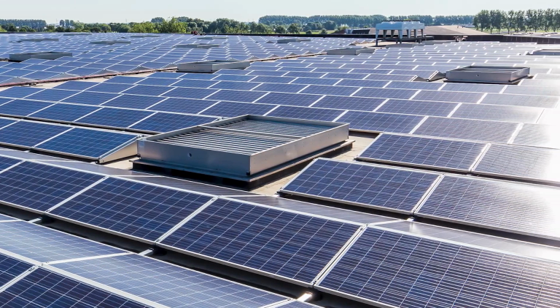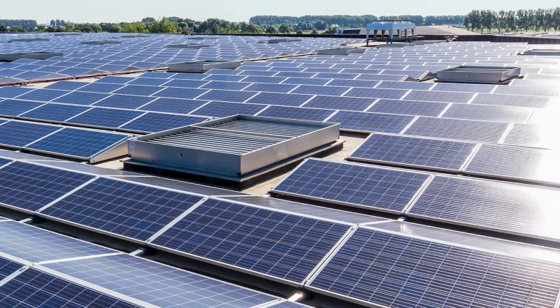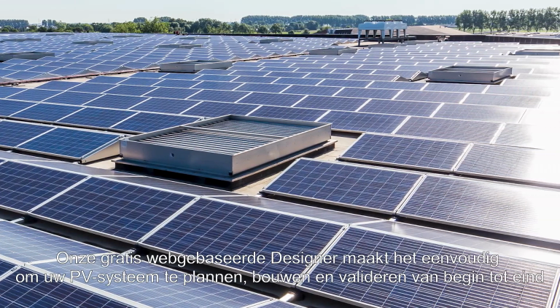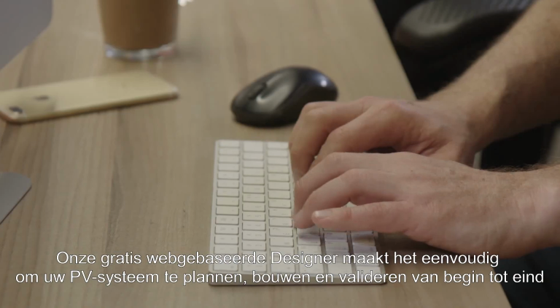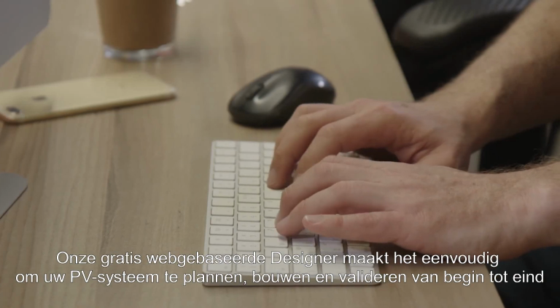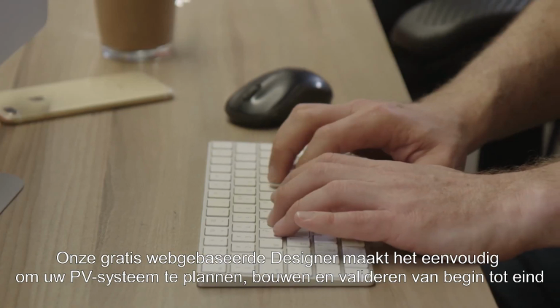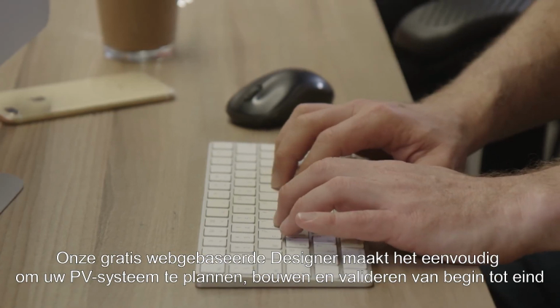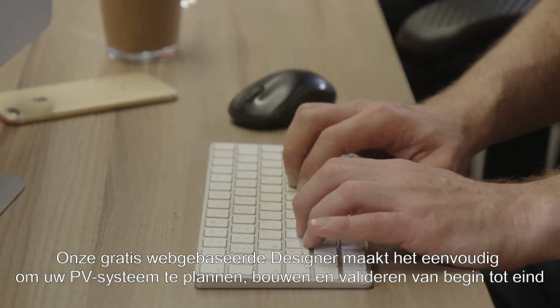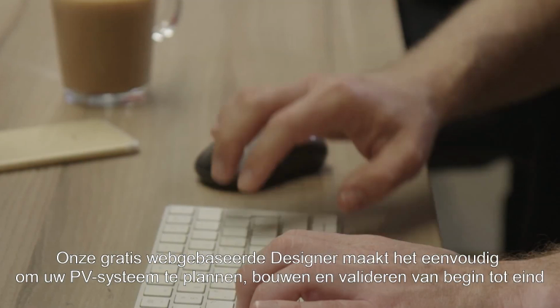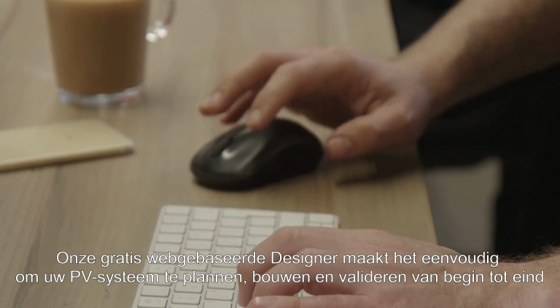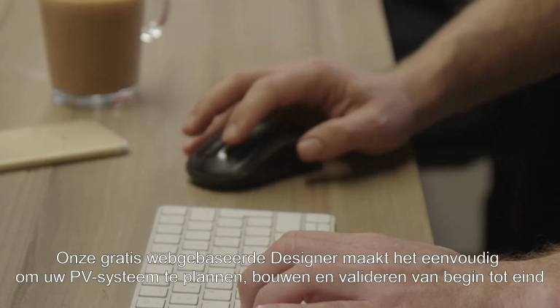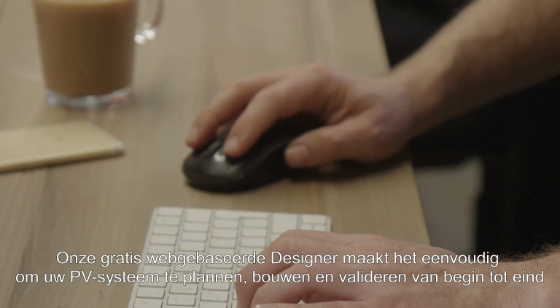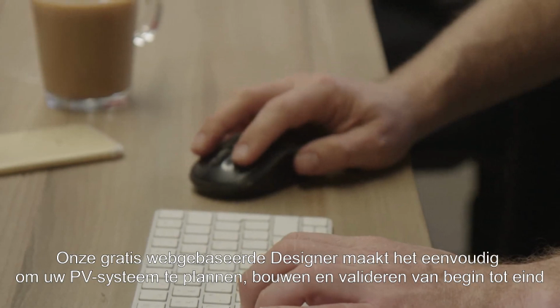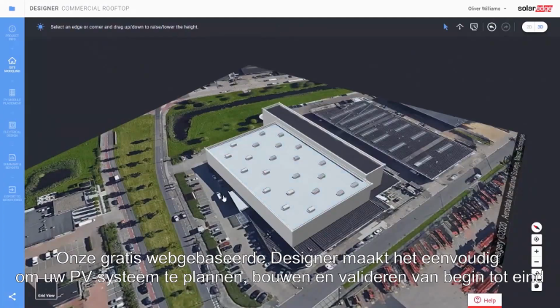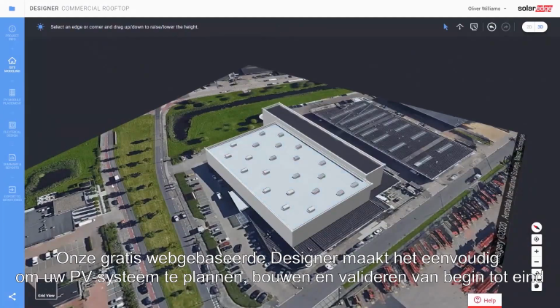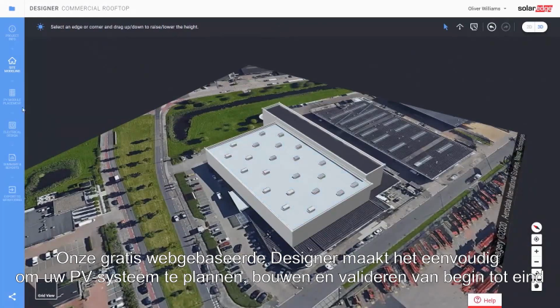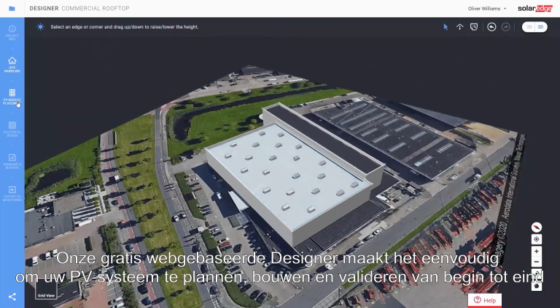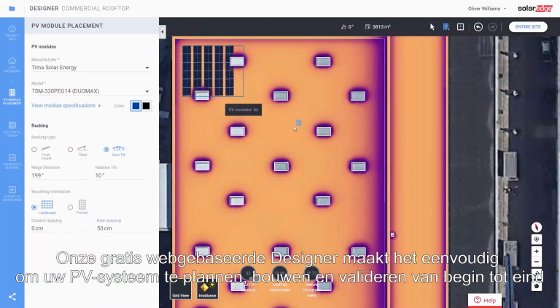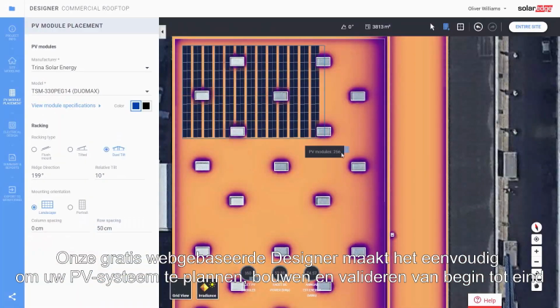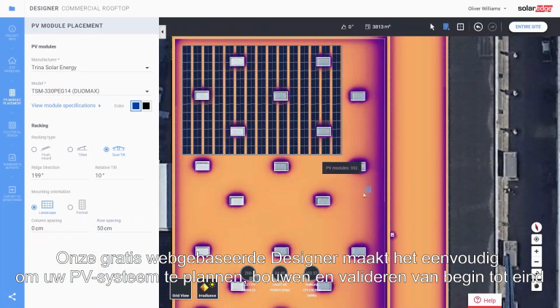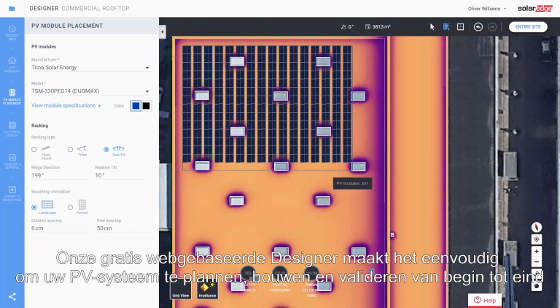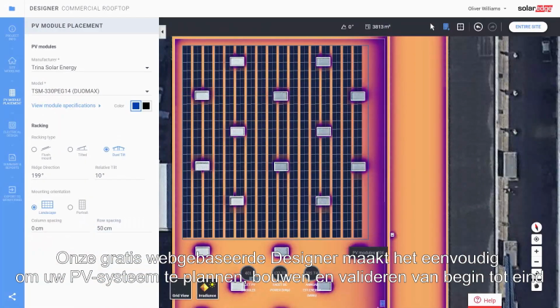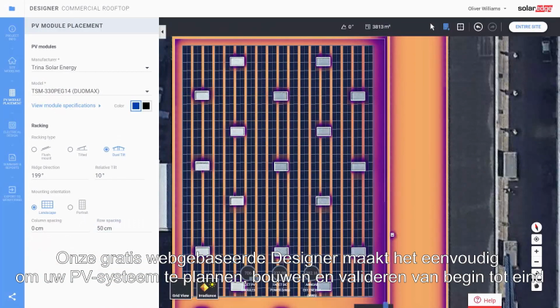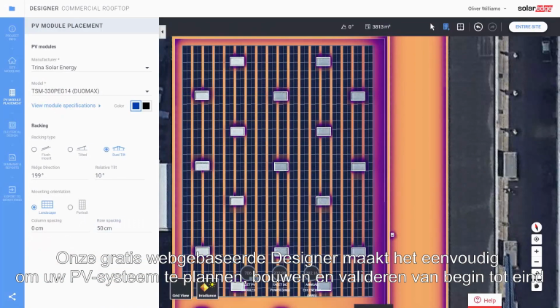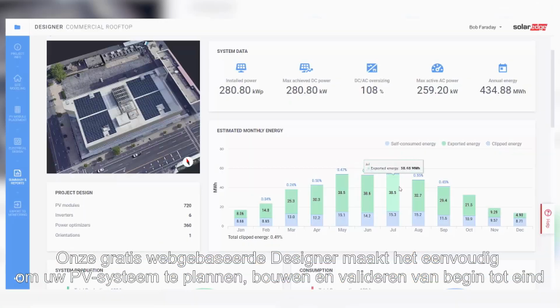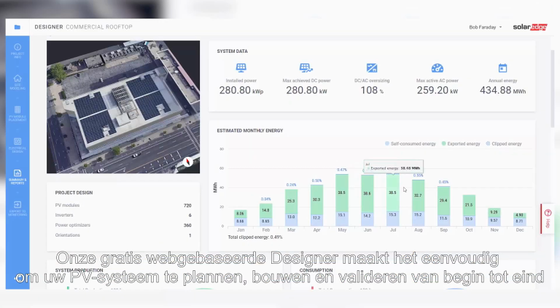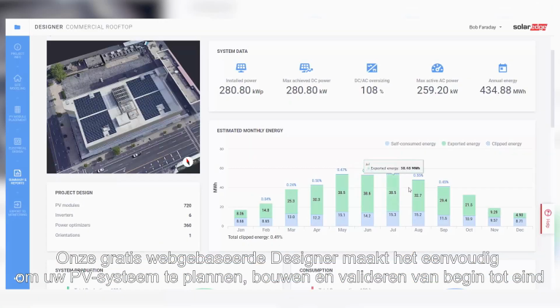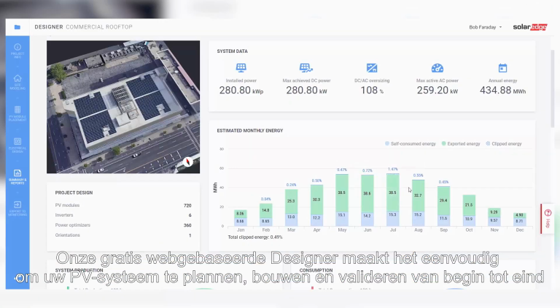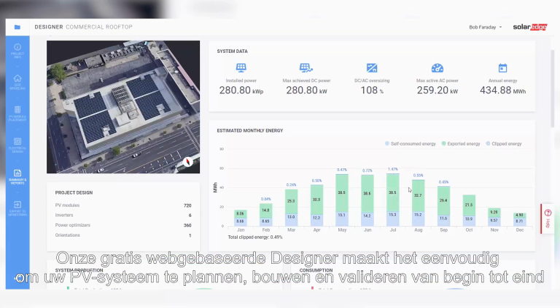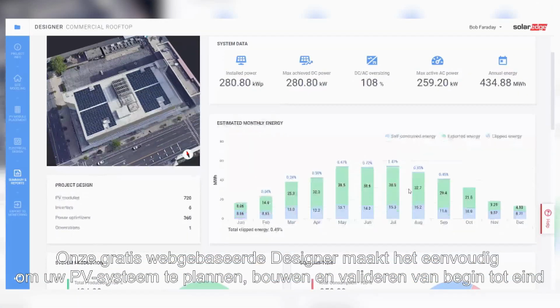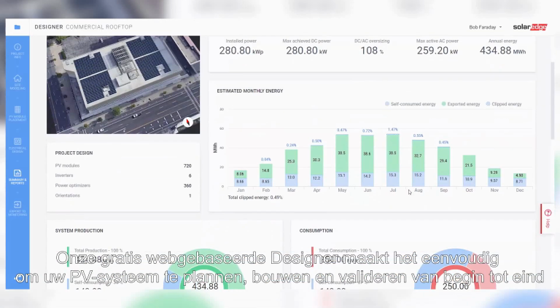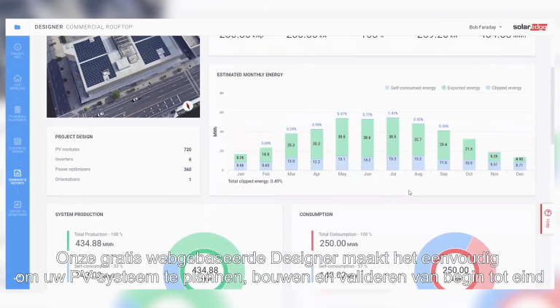Our free web-based designer makes it easy to plan, build, and validate your PV system from inception to installation.